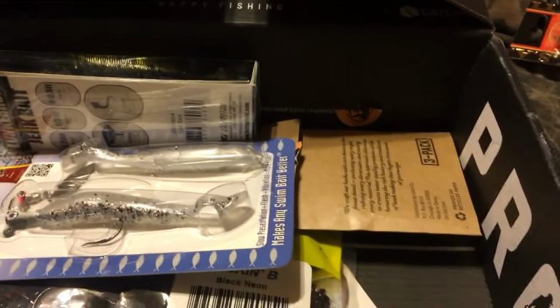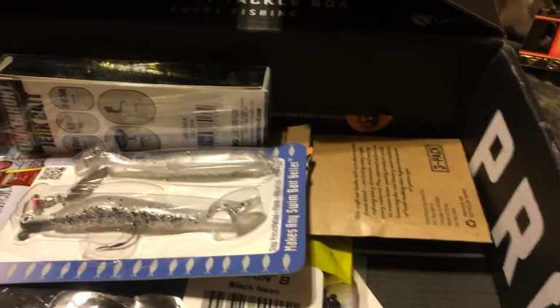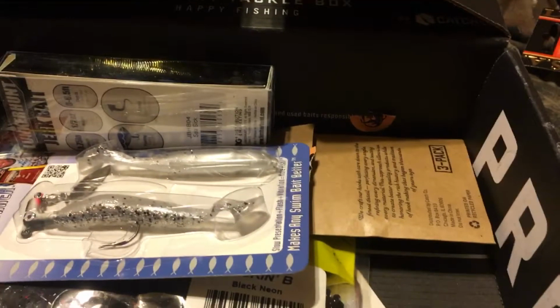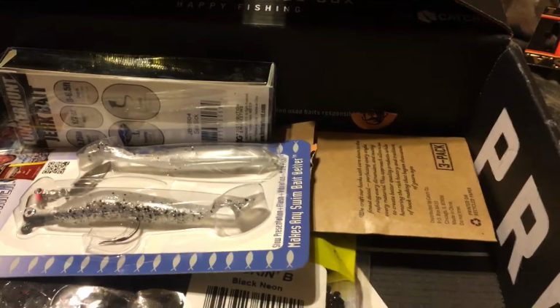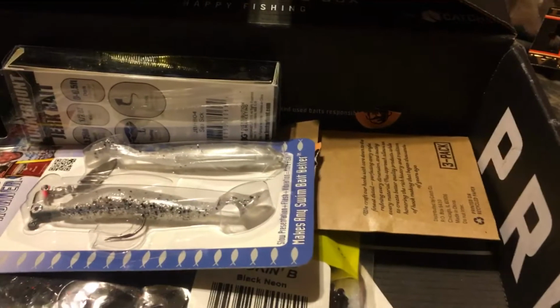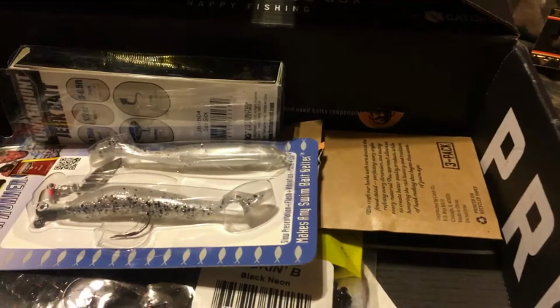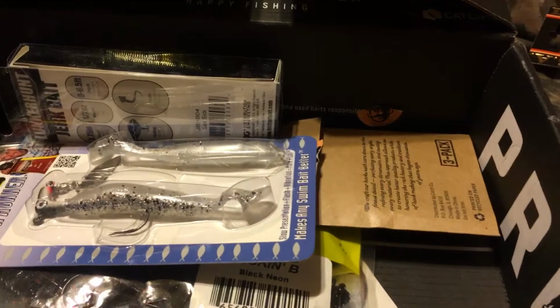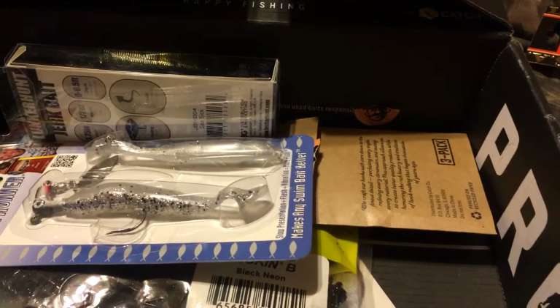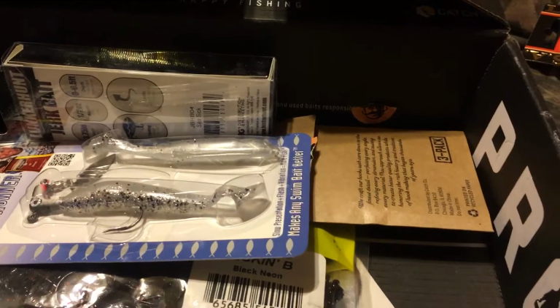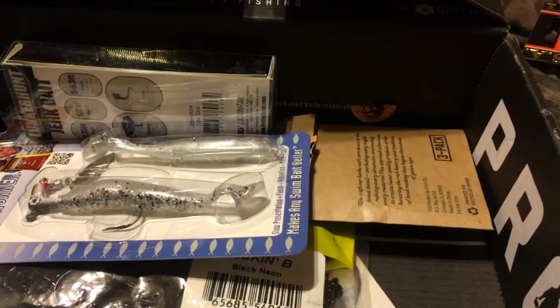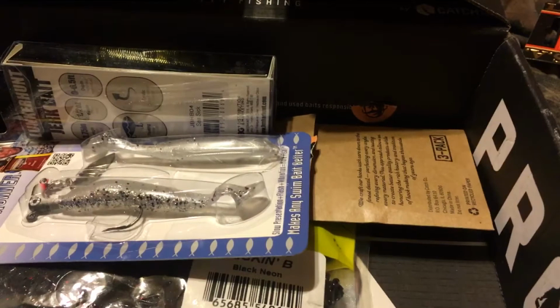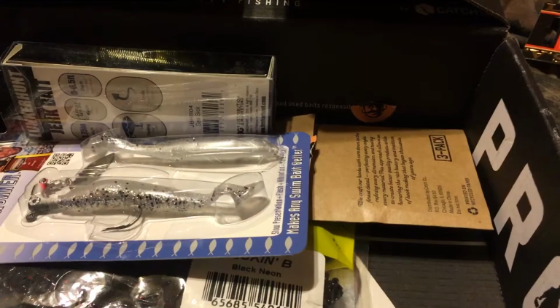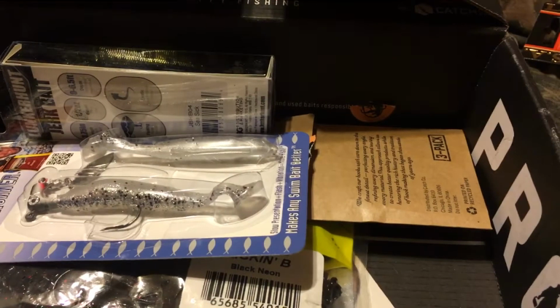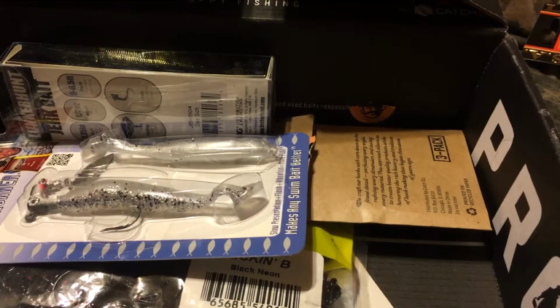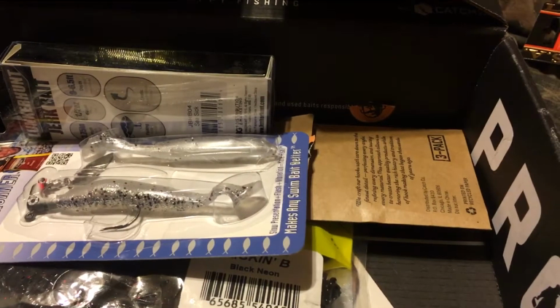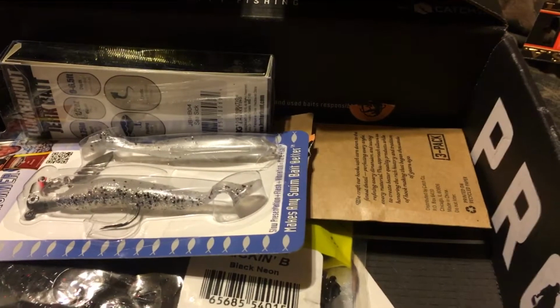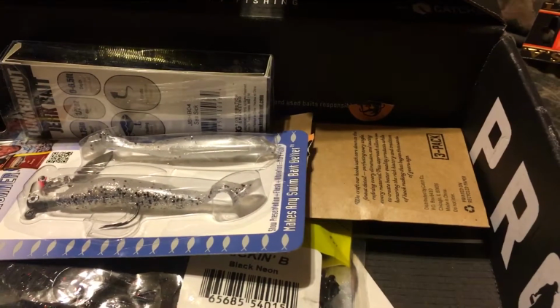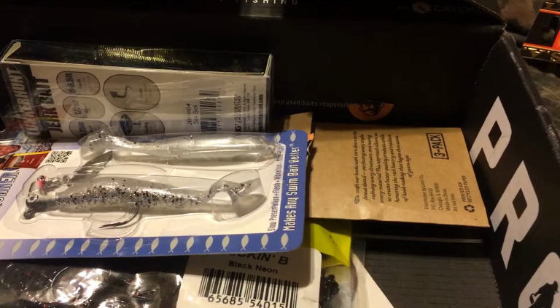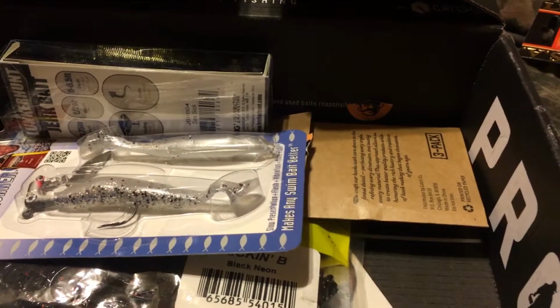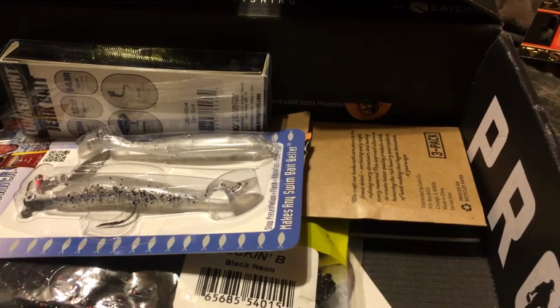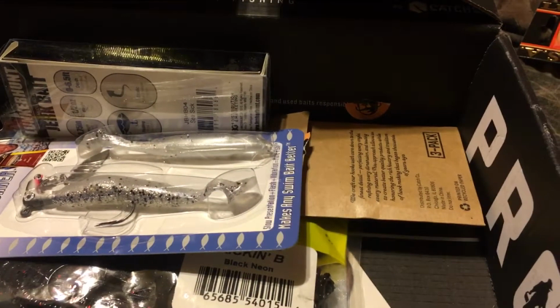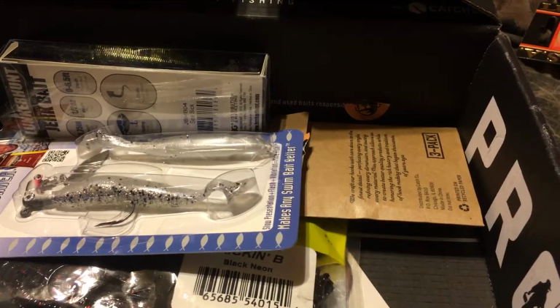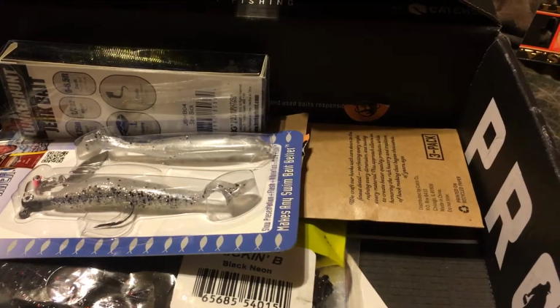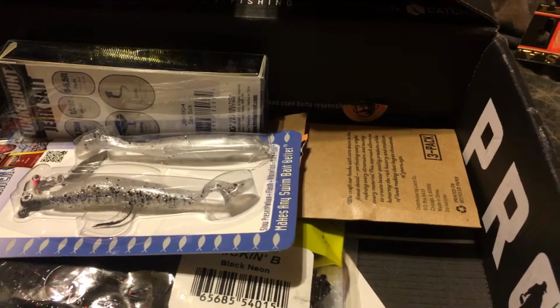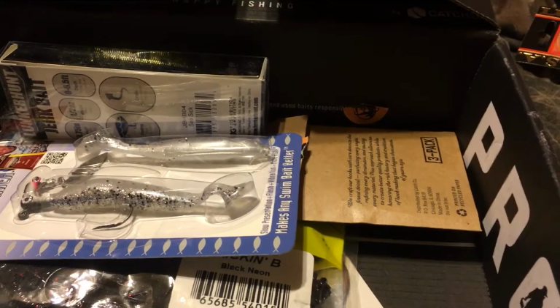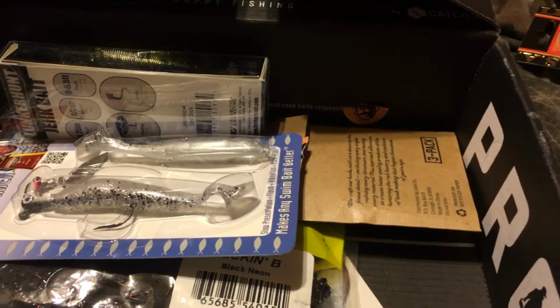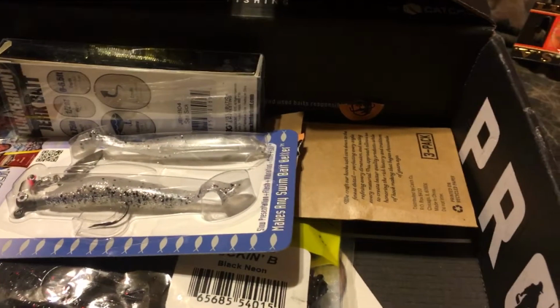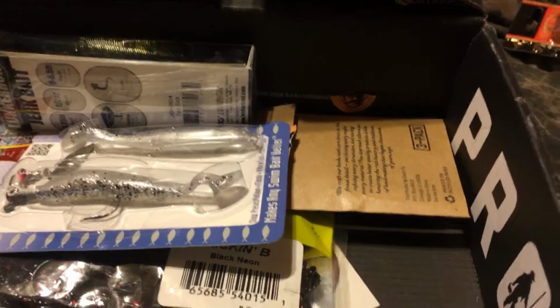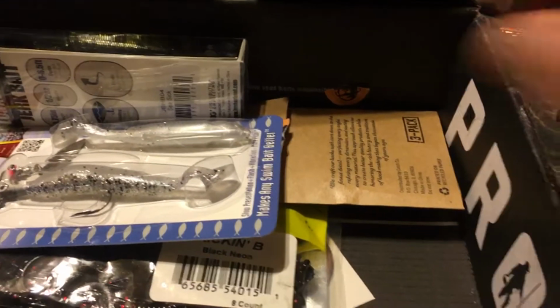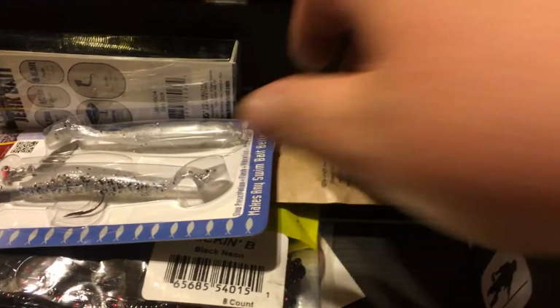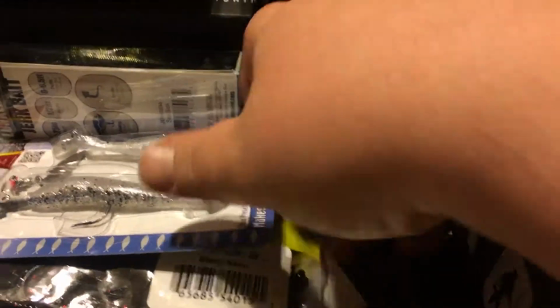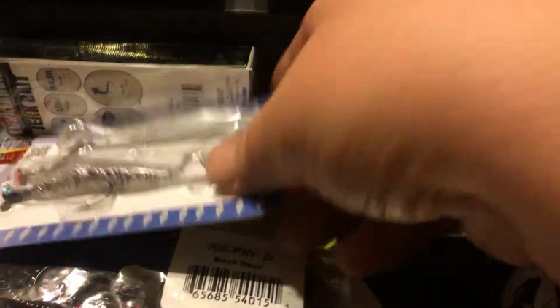Next we have Road Runner, the Randy Swim and Runner, that goes for $6.99.